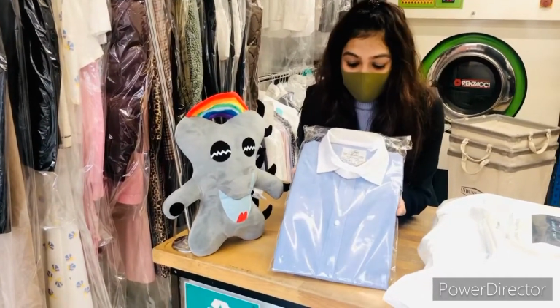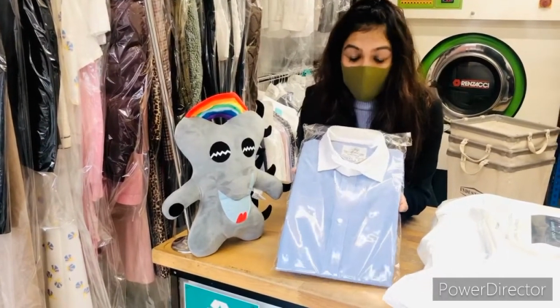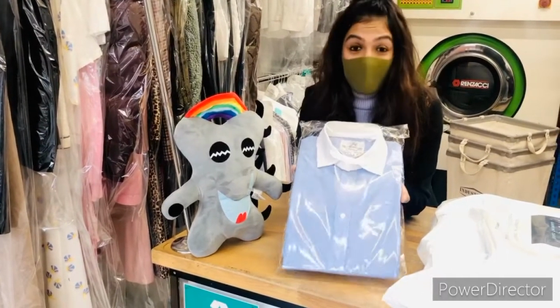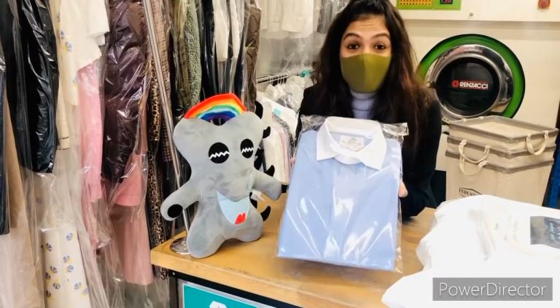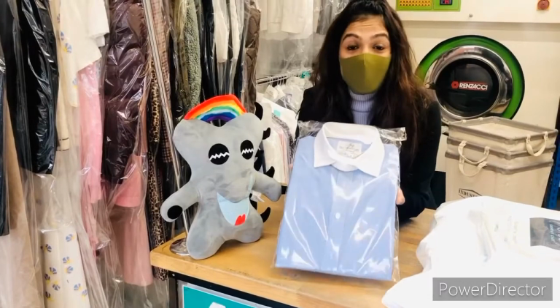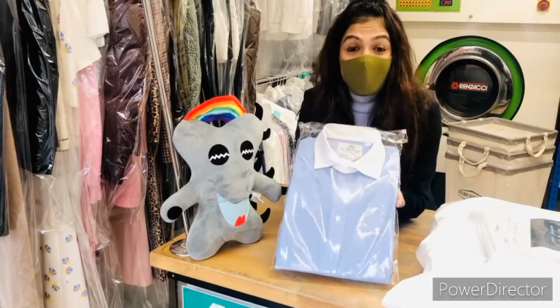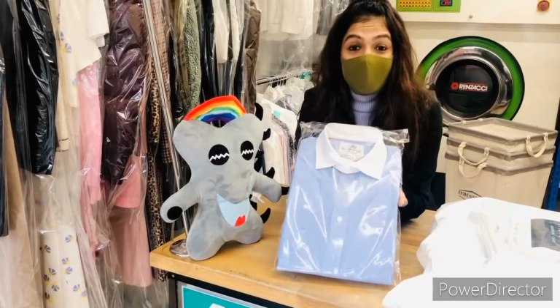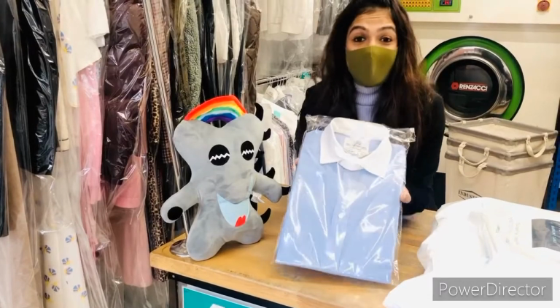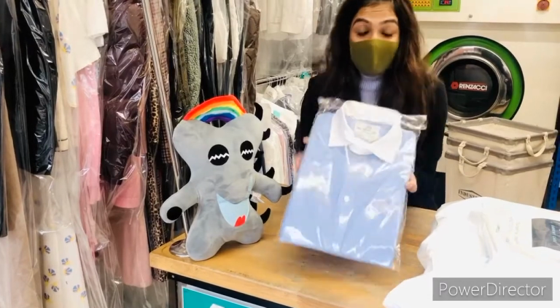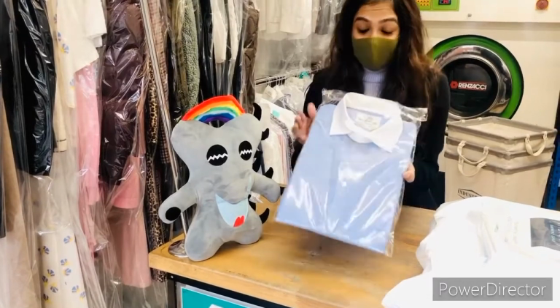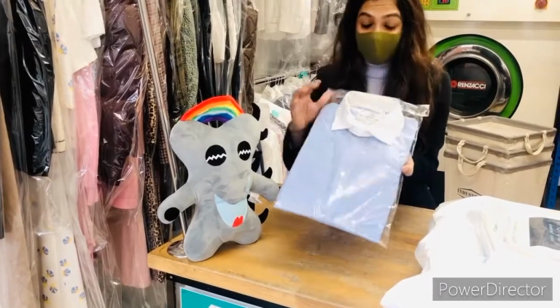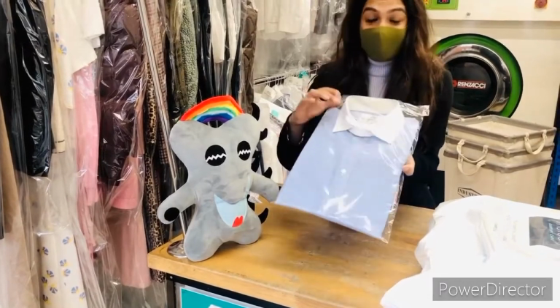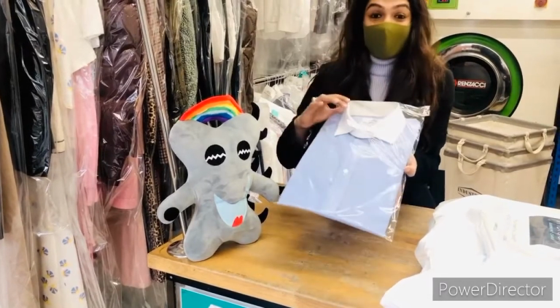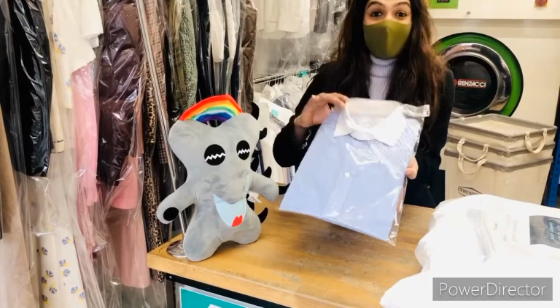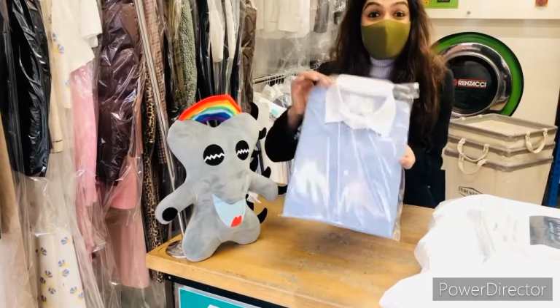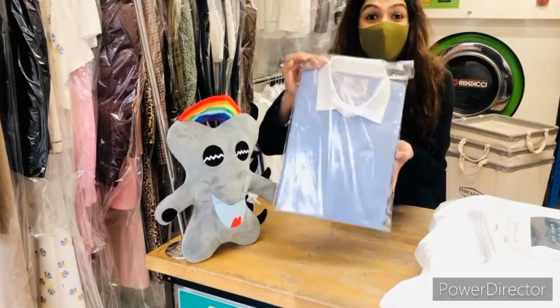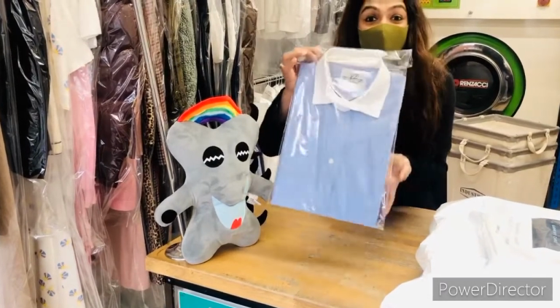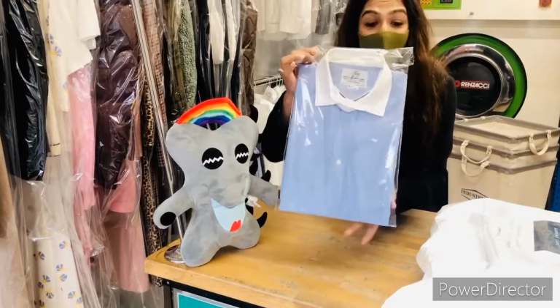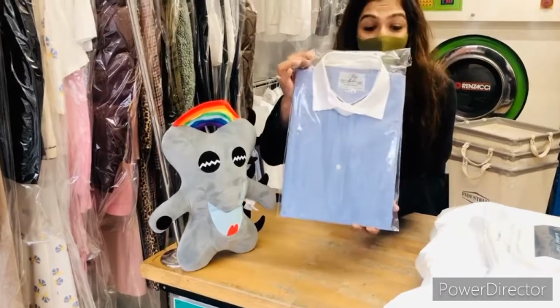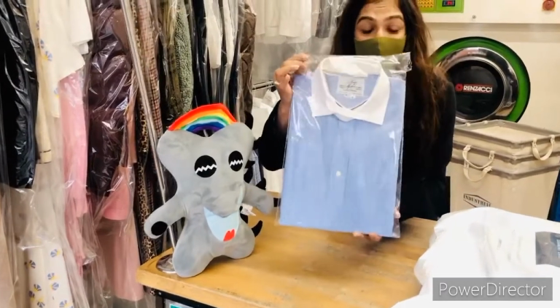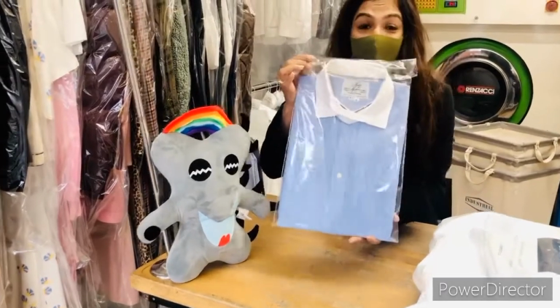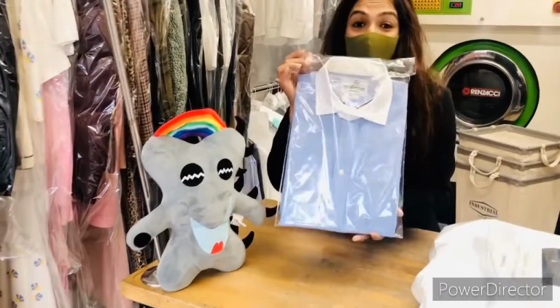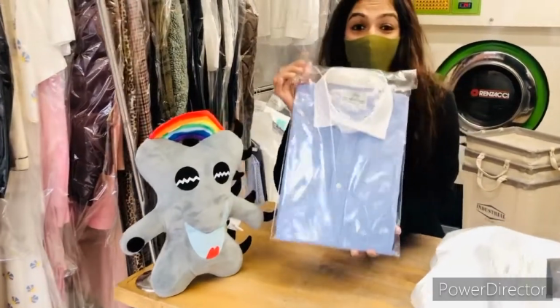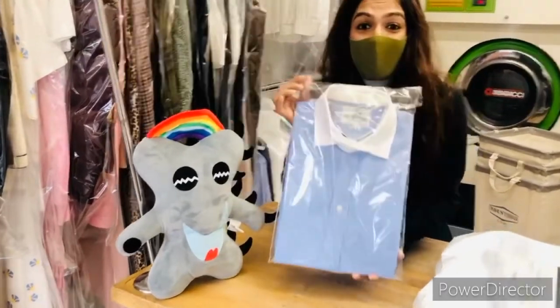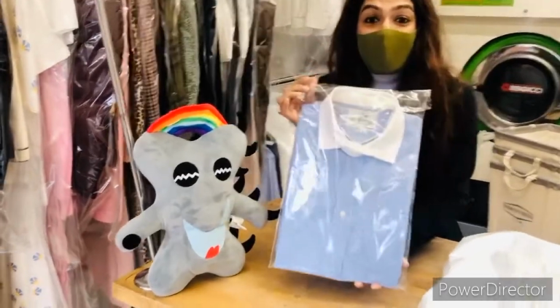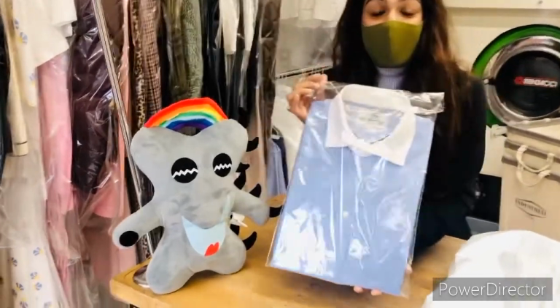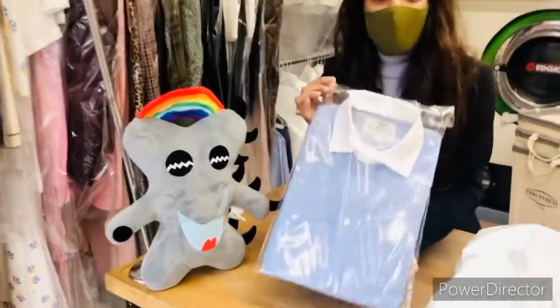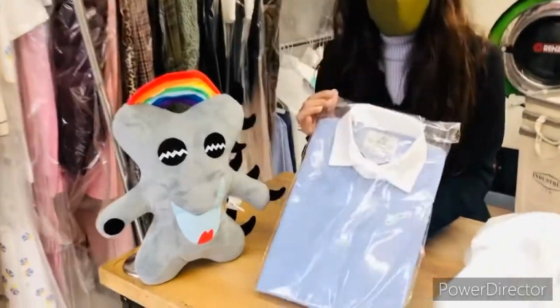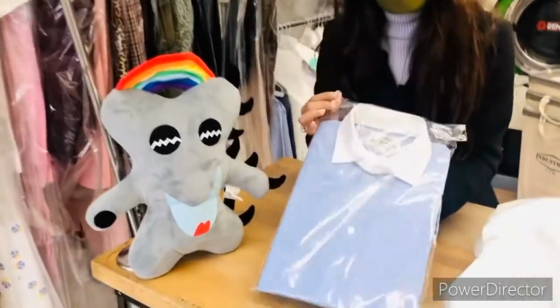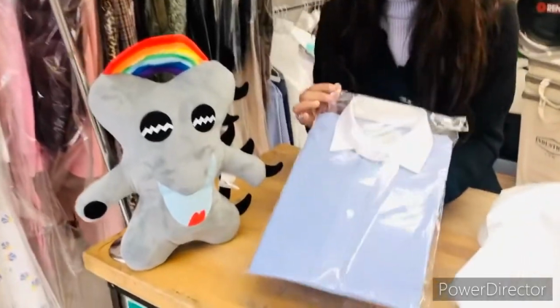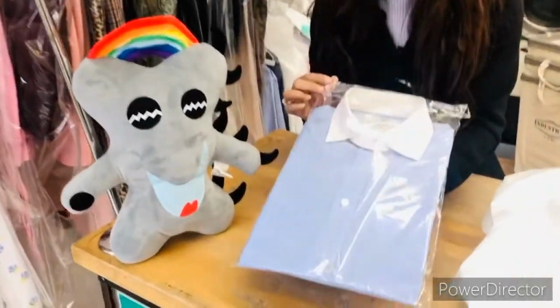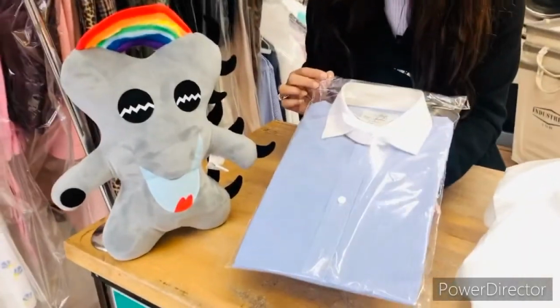This is when the shirt gets nicely packed, ready to be collected.